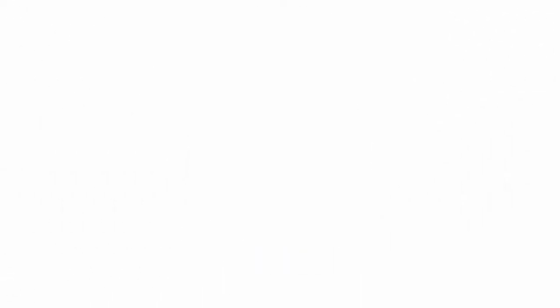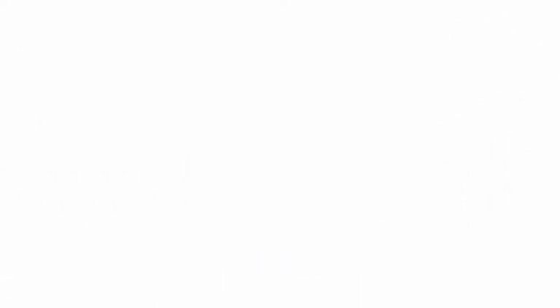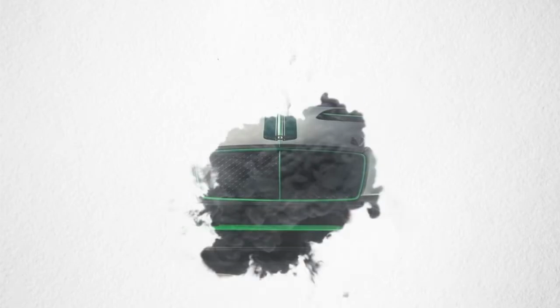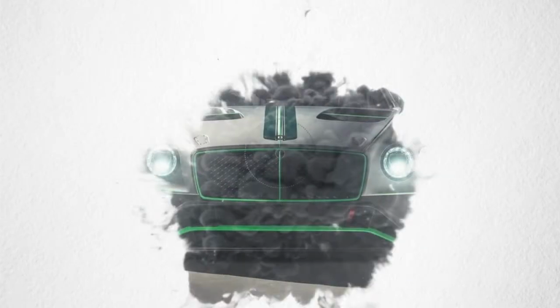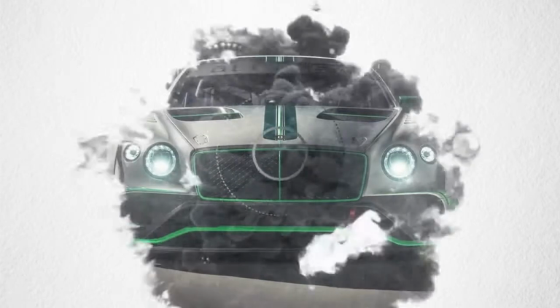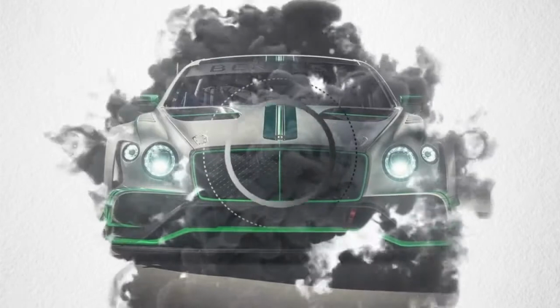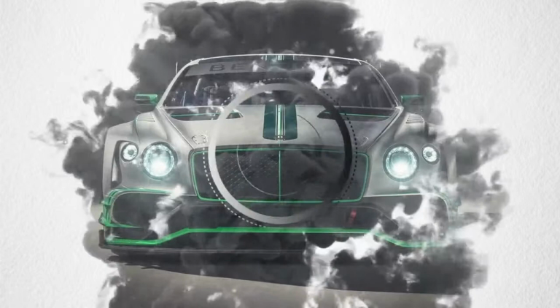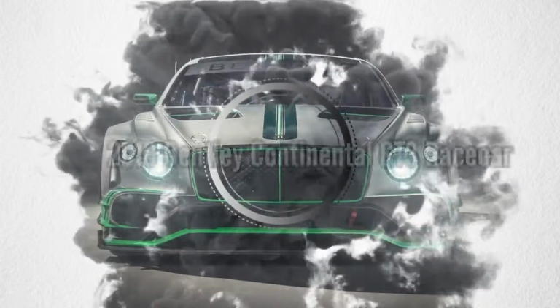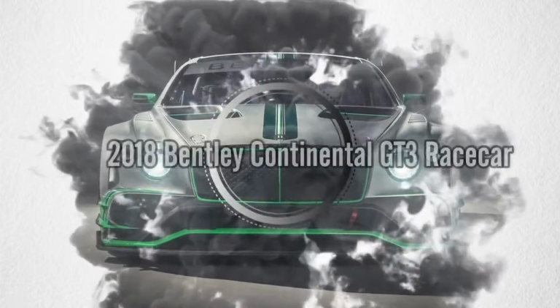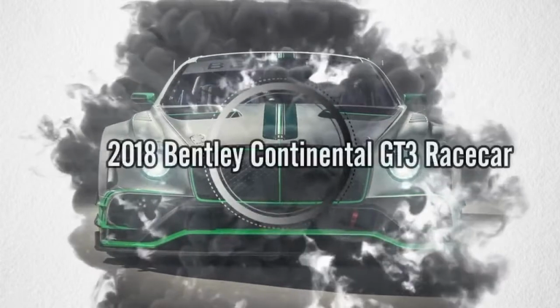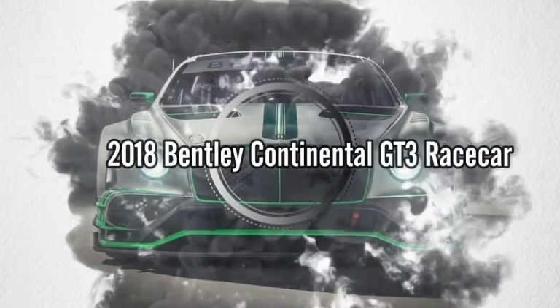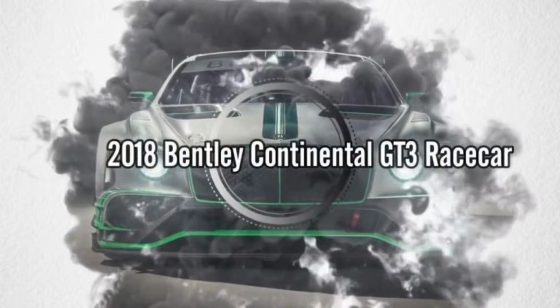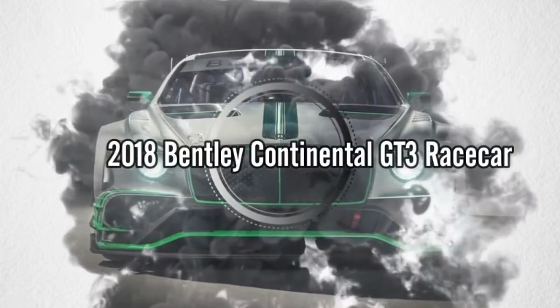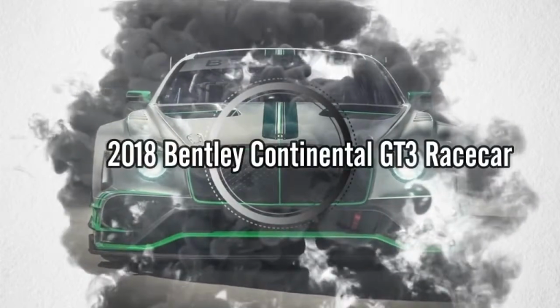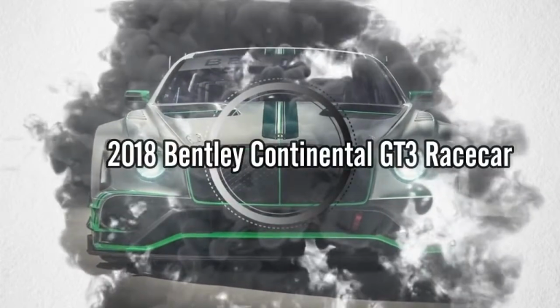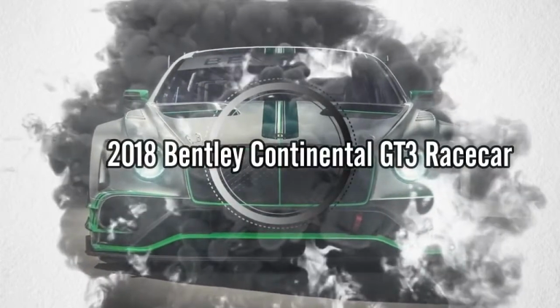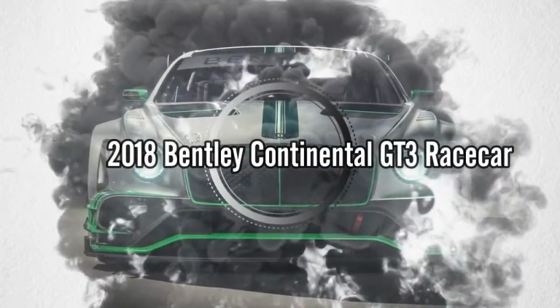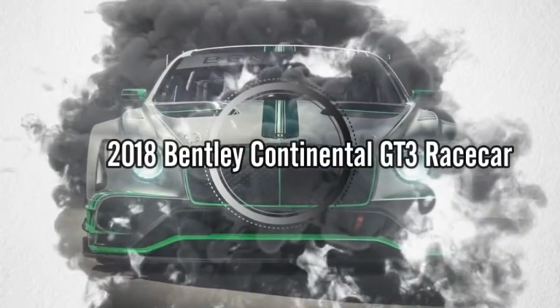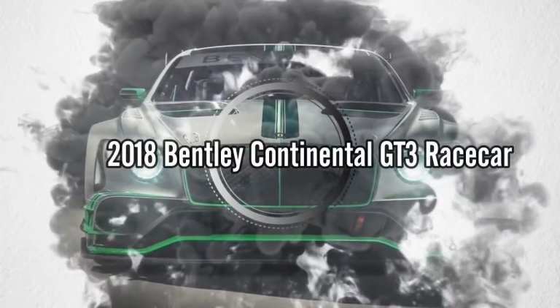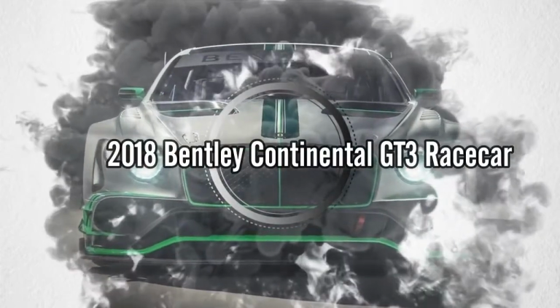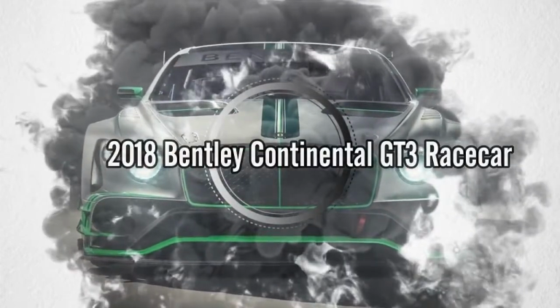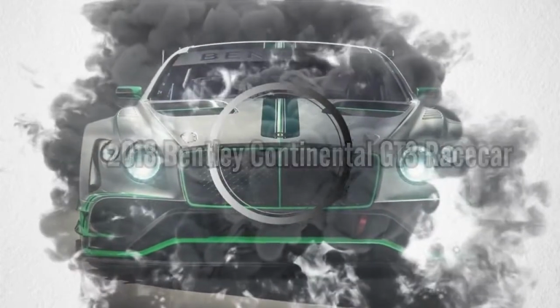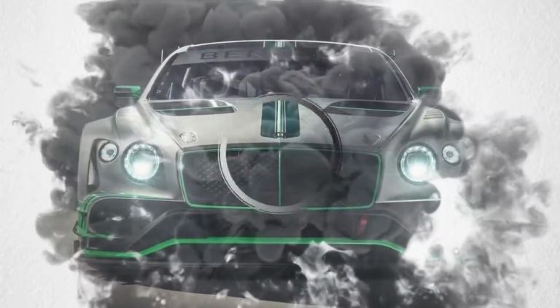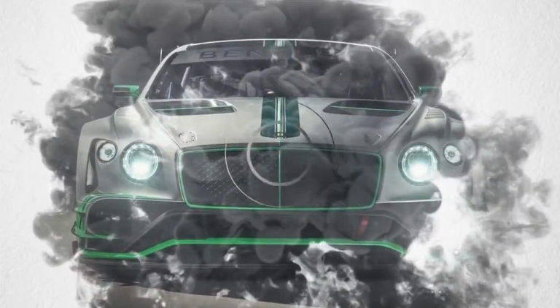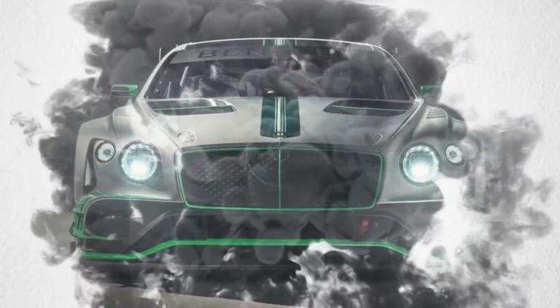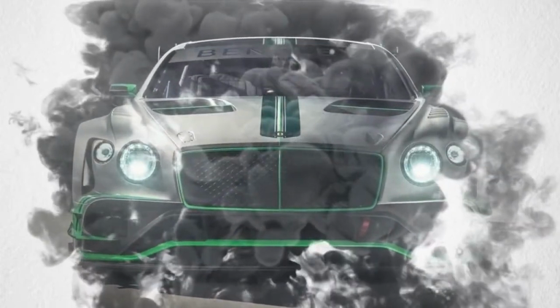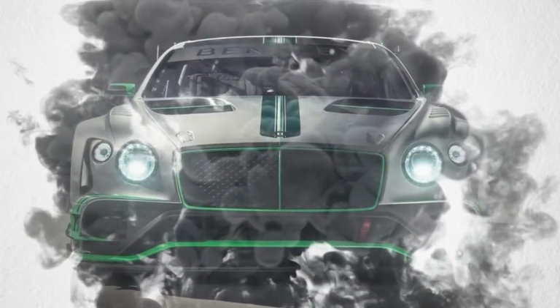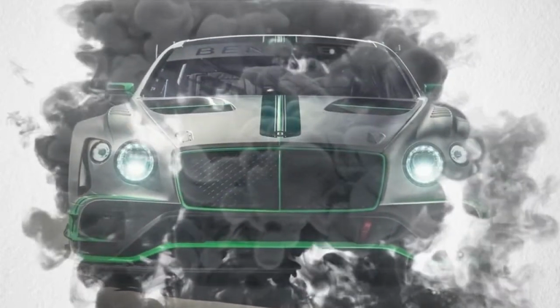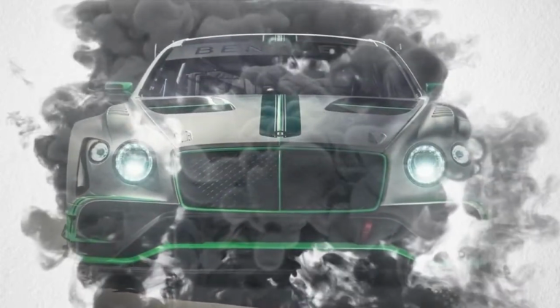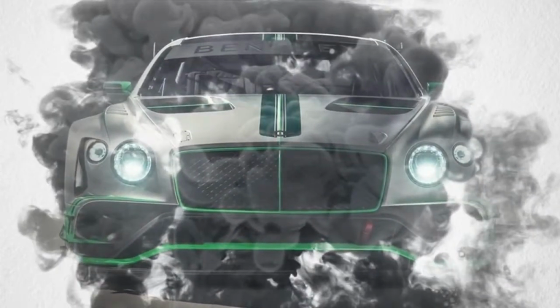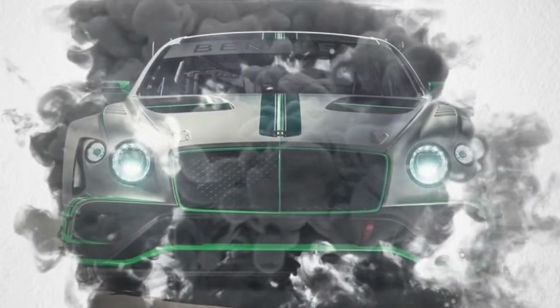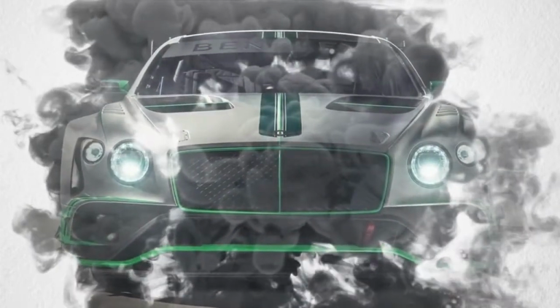Welcome to All-Car Review Channel. Please like, share and subscribe. Thank you.